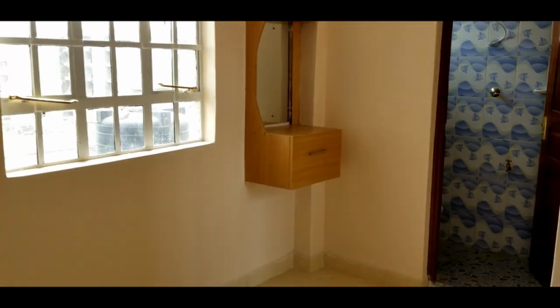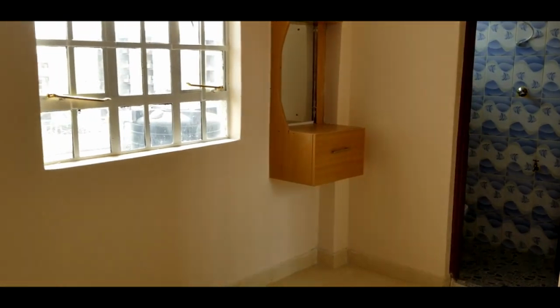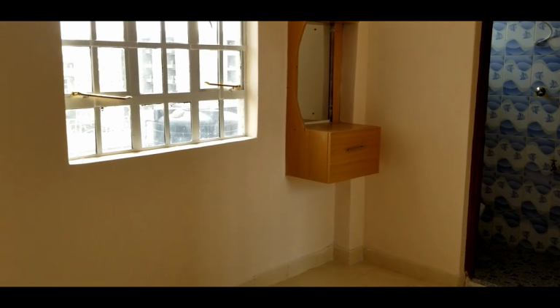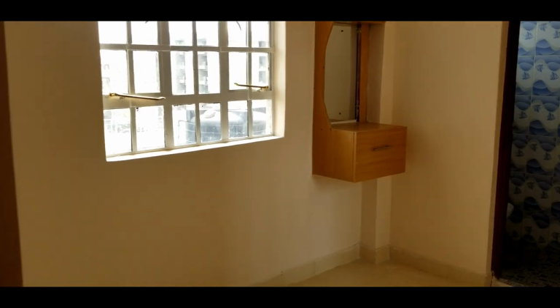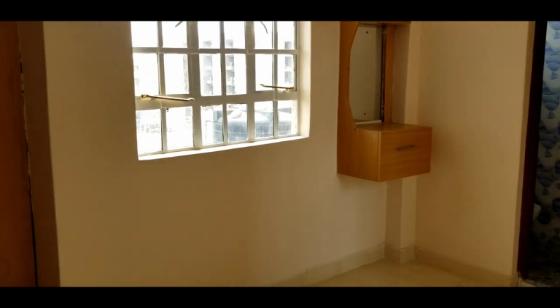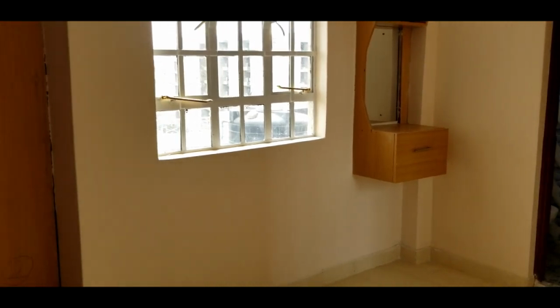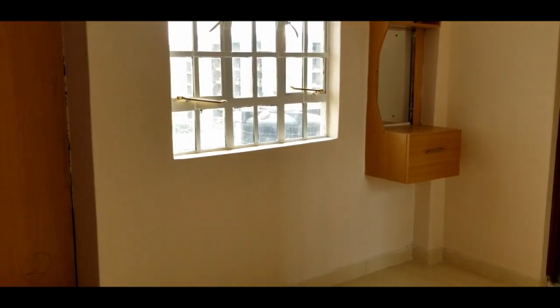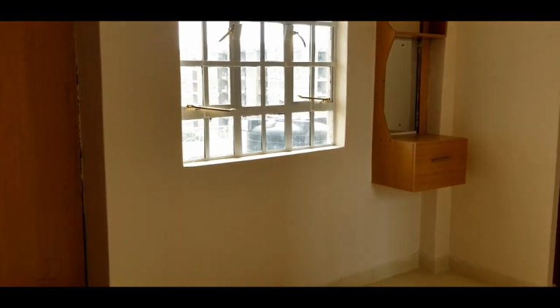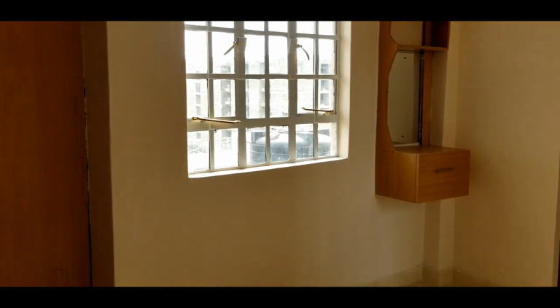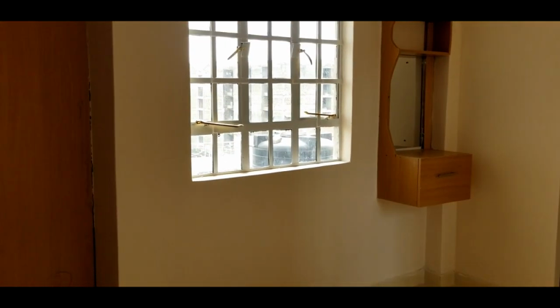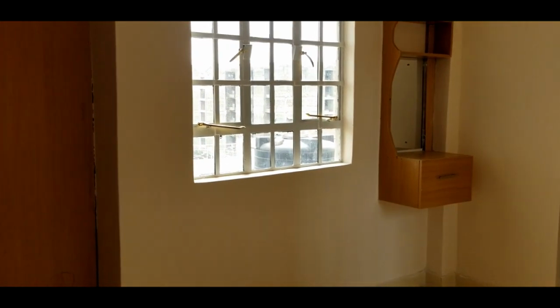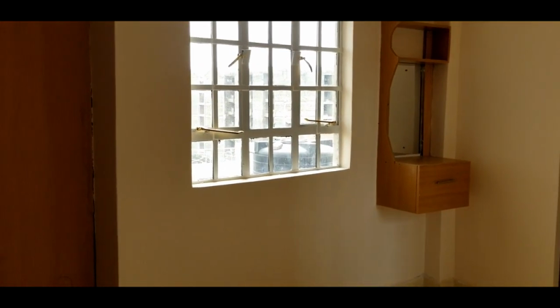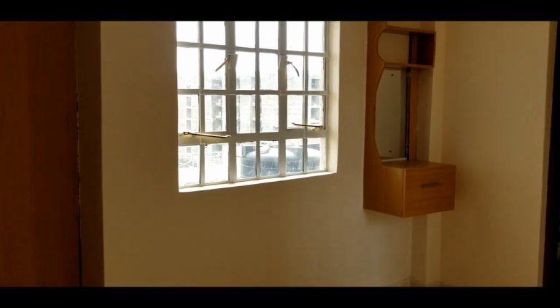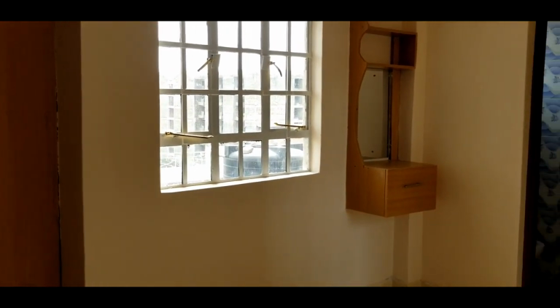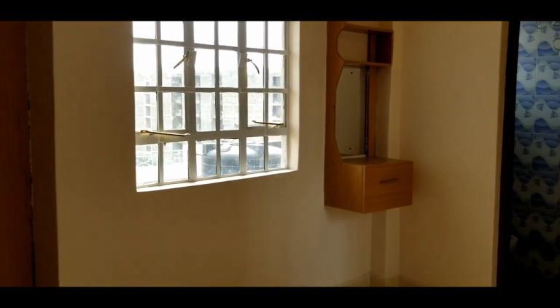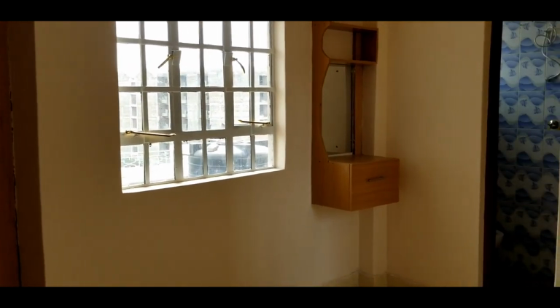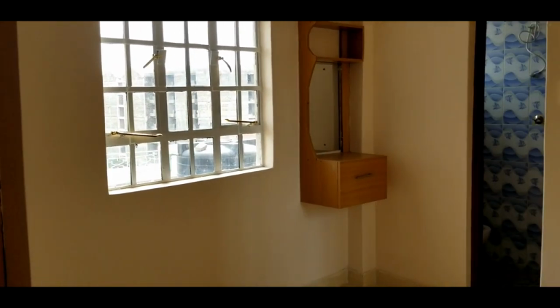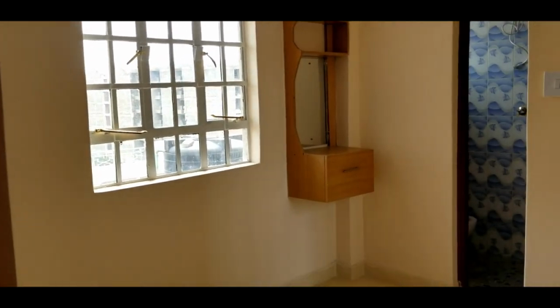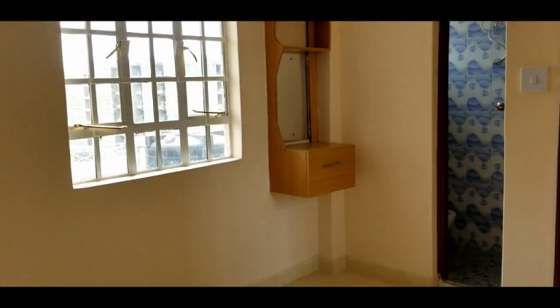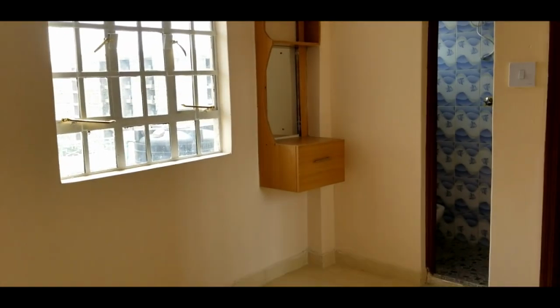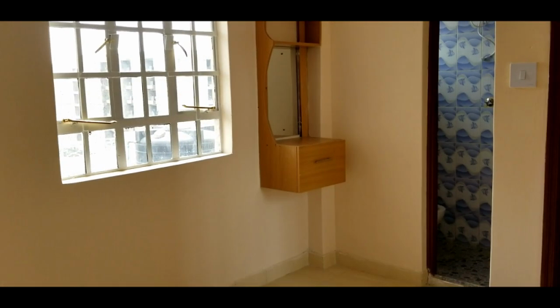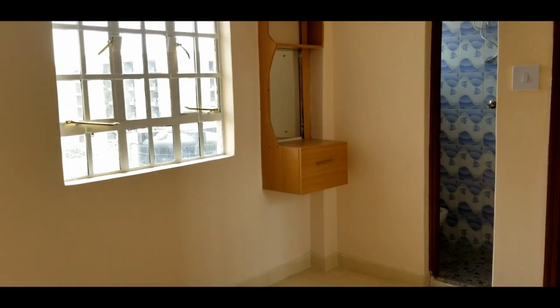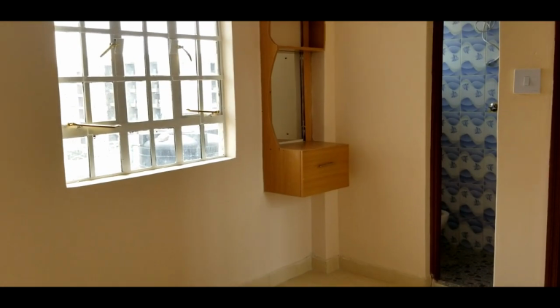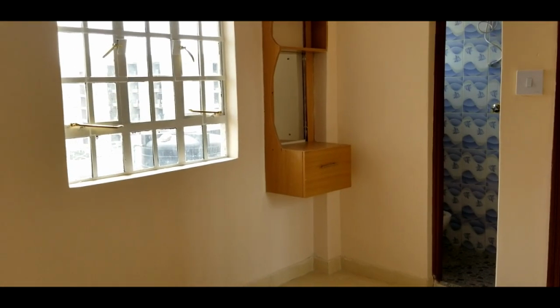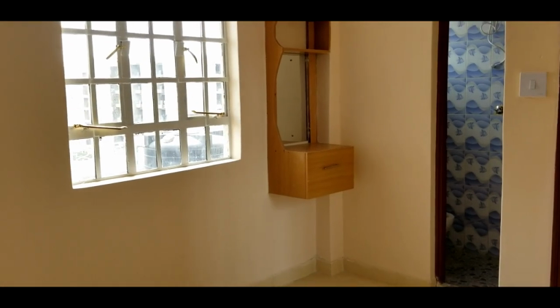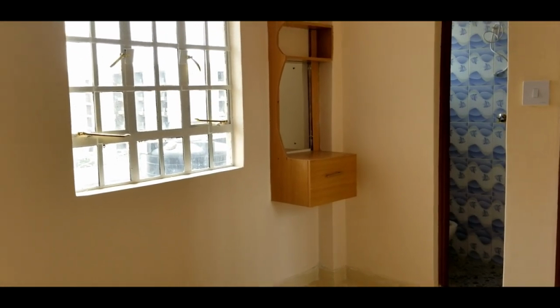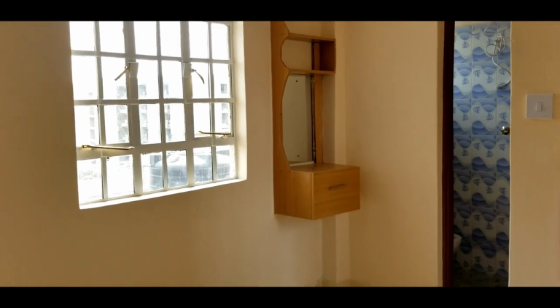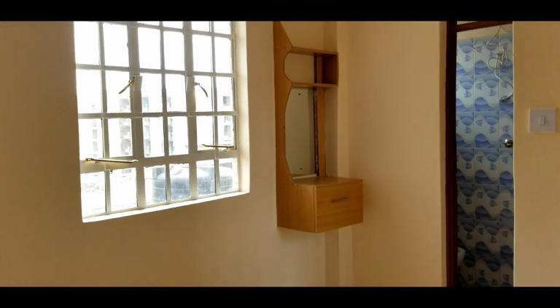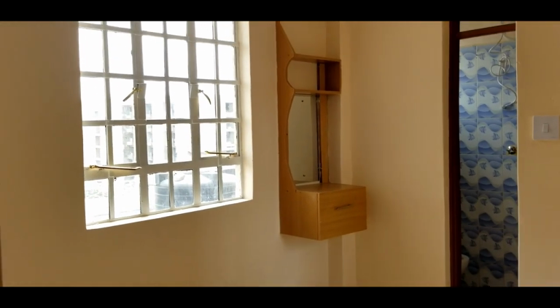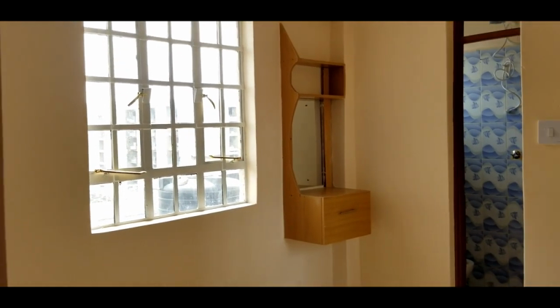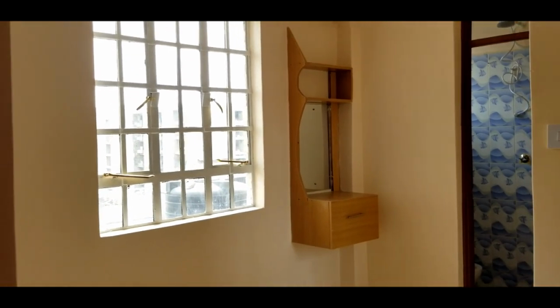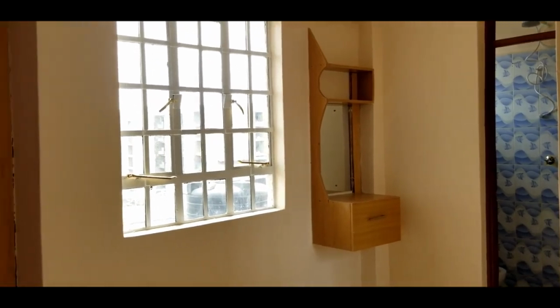The master en suite appears to be a bit smaller but much brighter compared to the first bedroom.